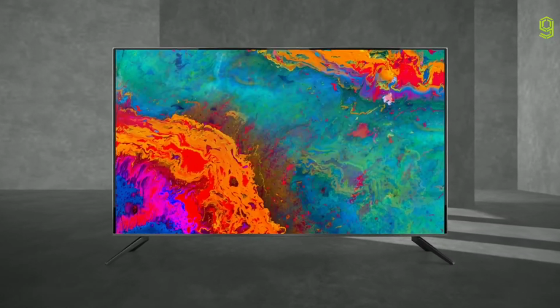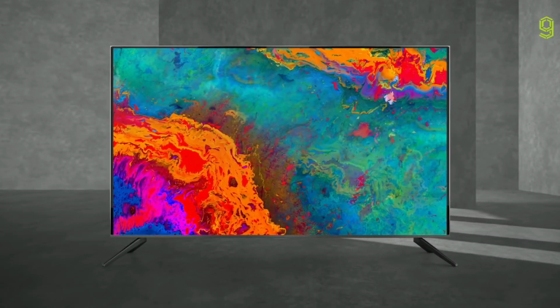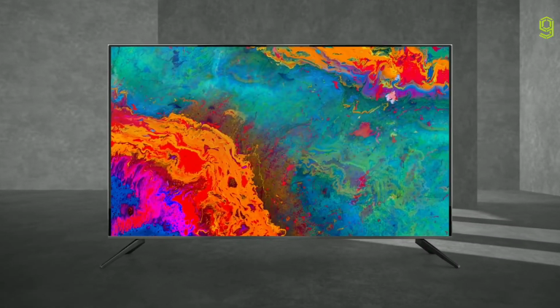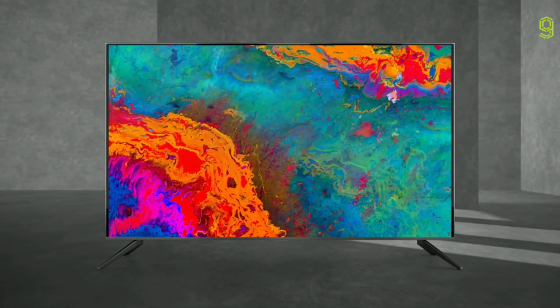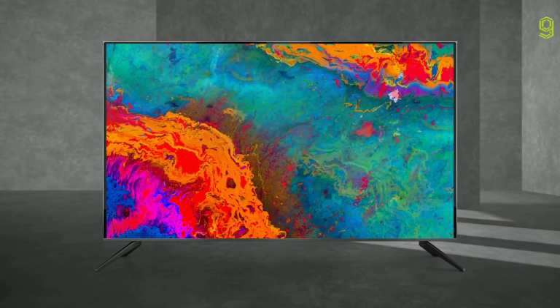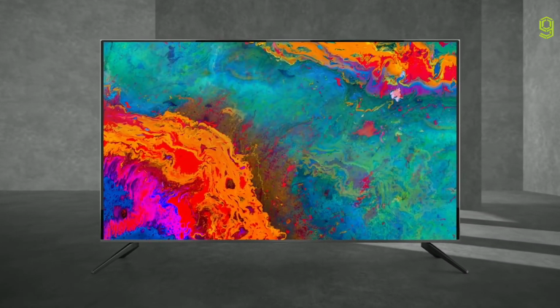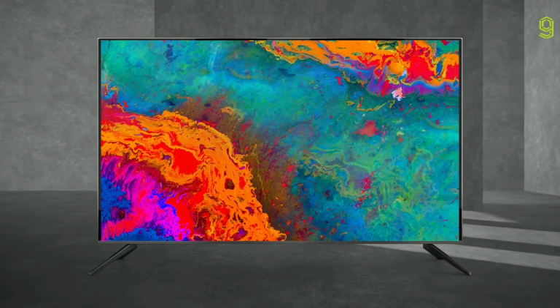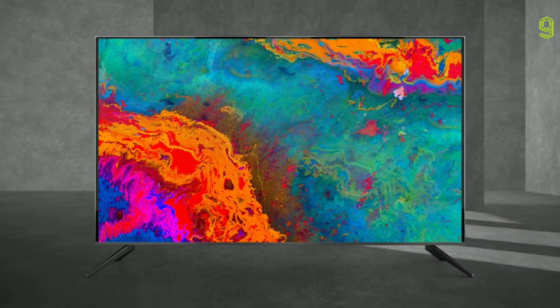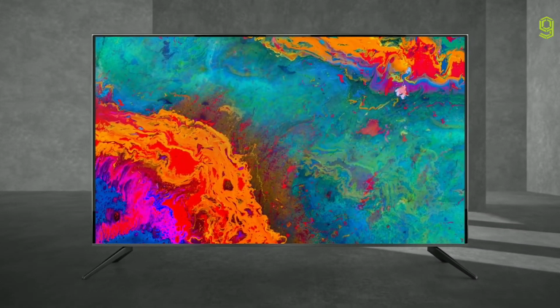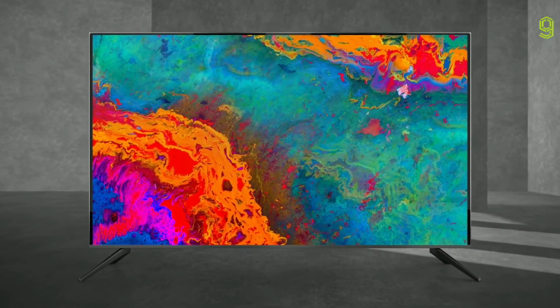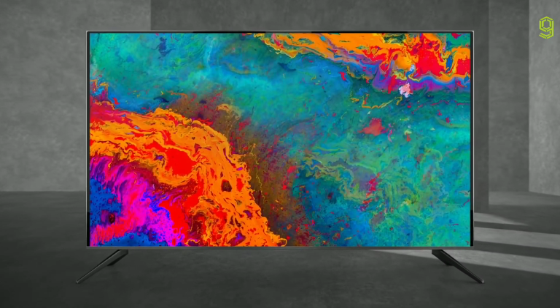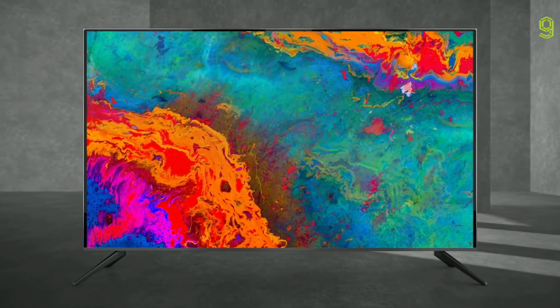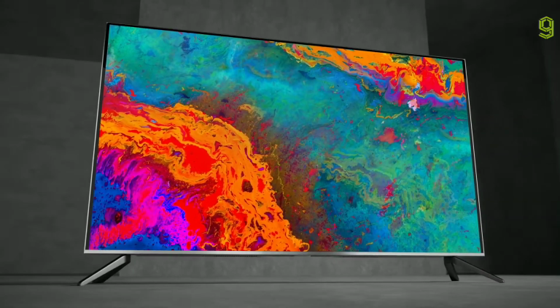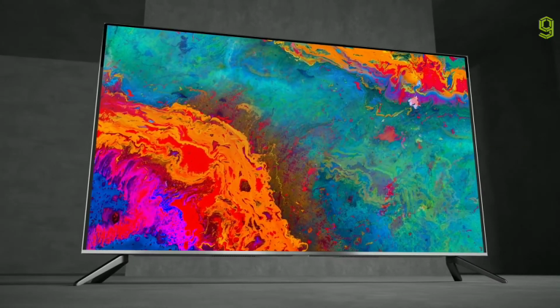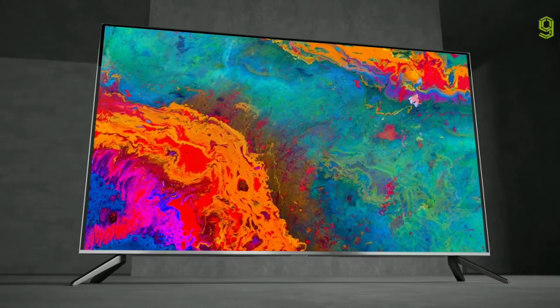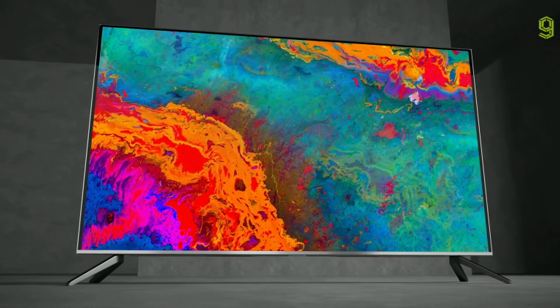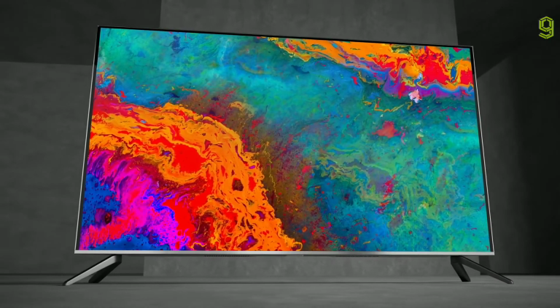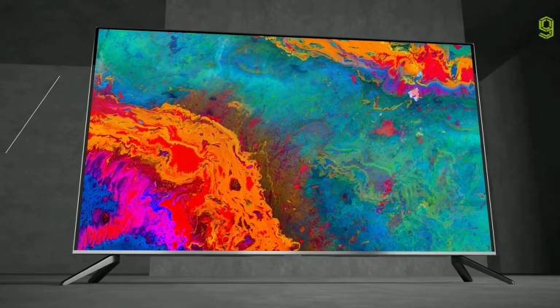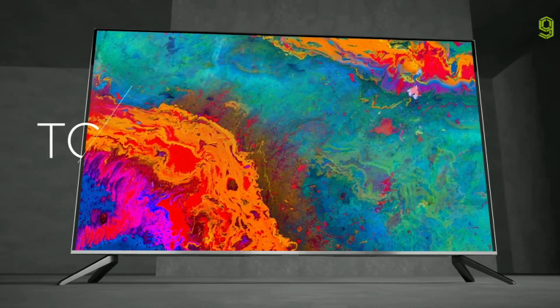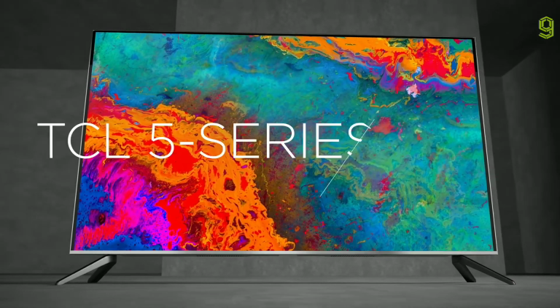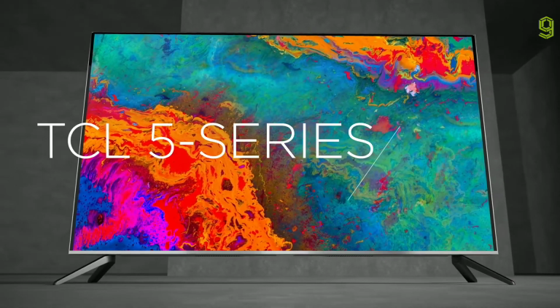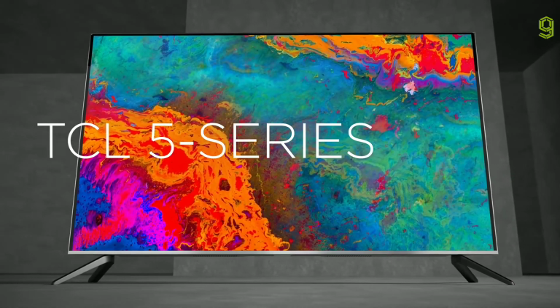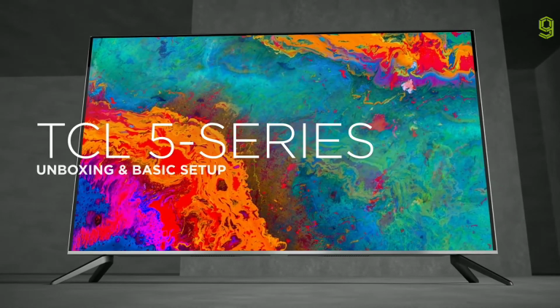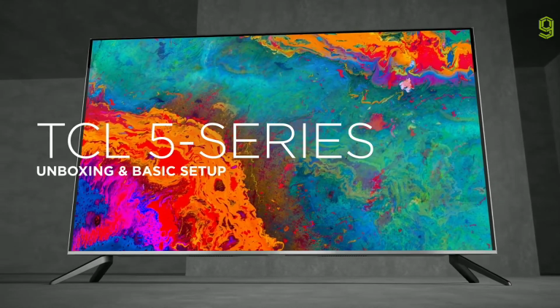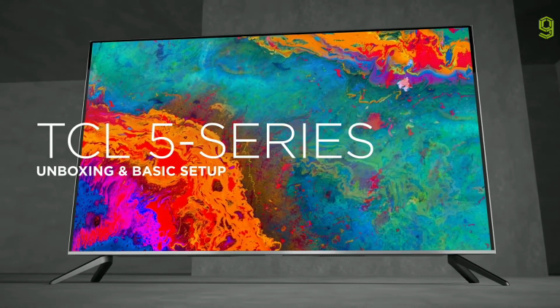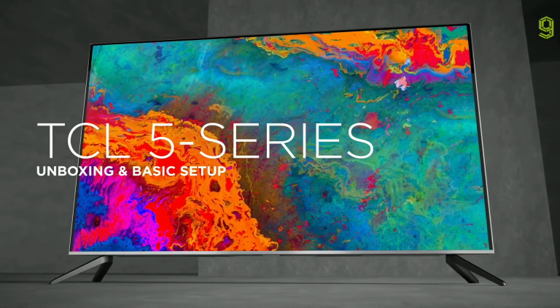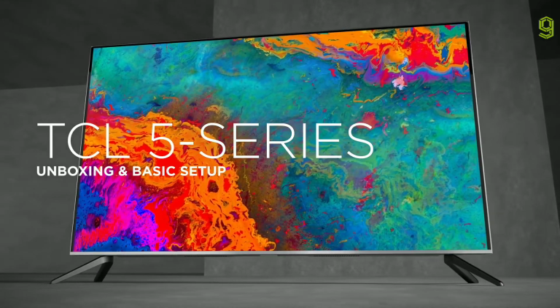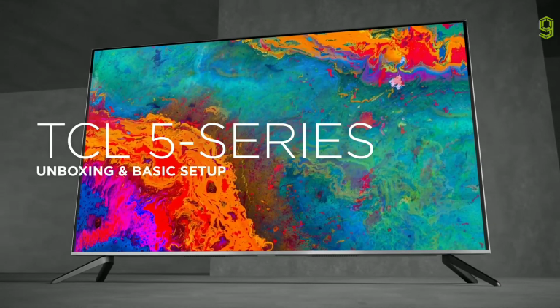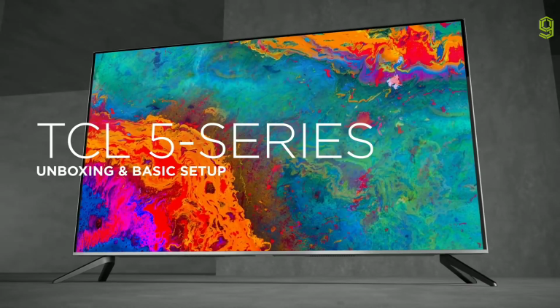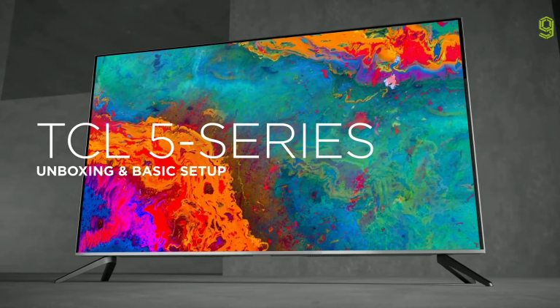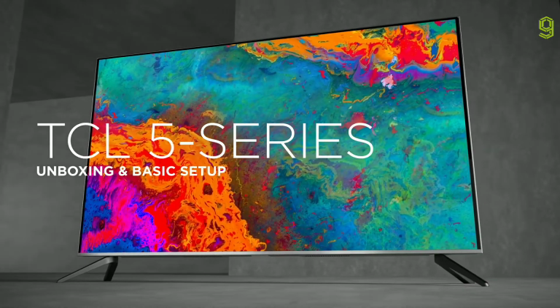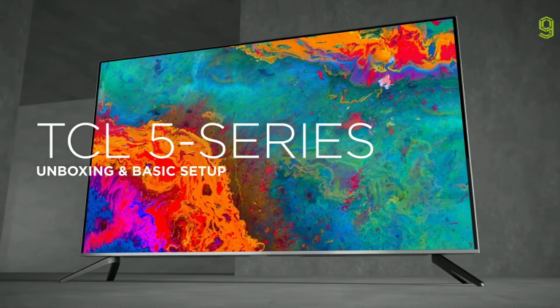Ready to get started with your new TCL? Let us guide you through the unboxing, installation and setup of the TCL 5 Series TV.